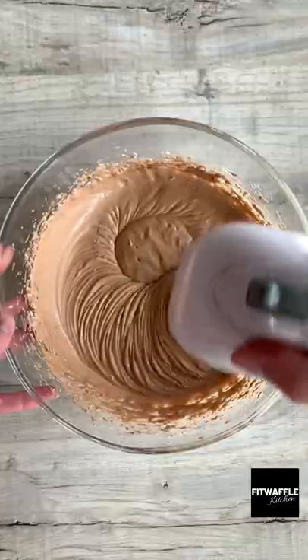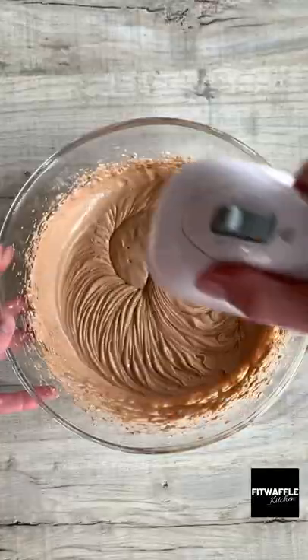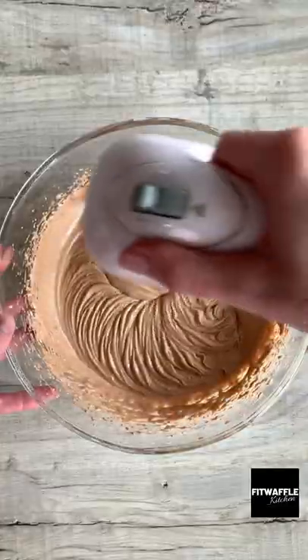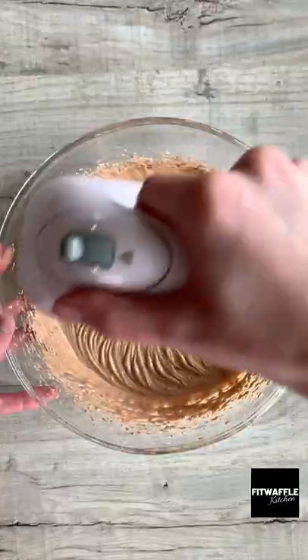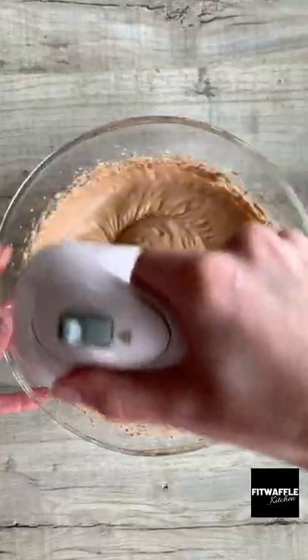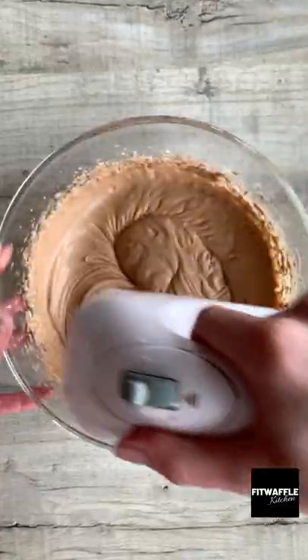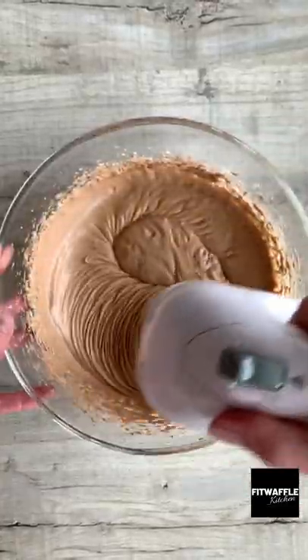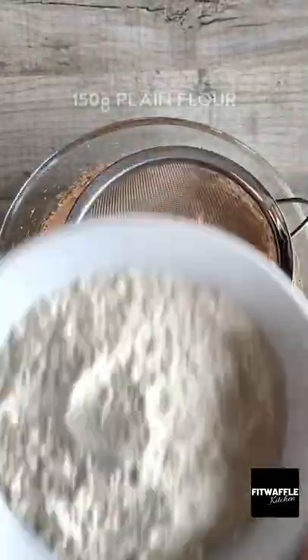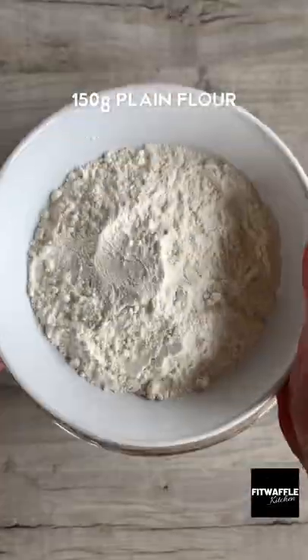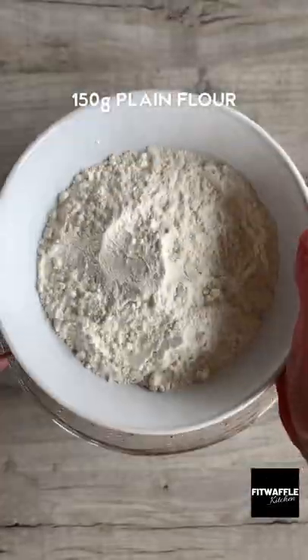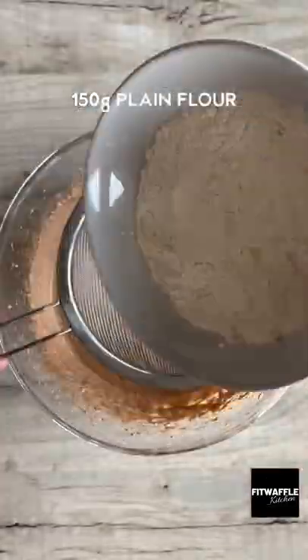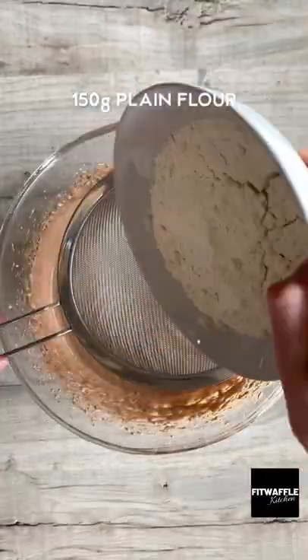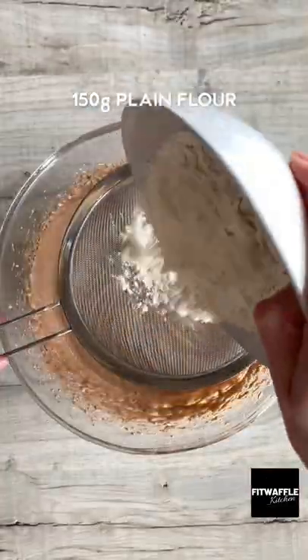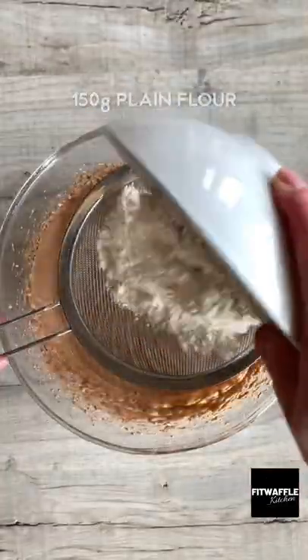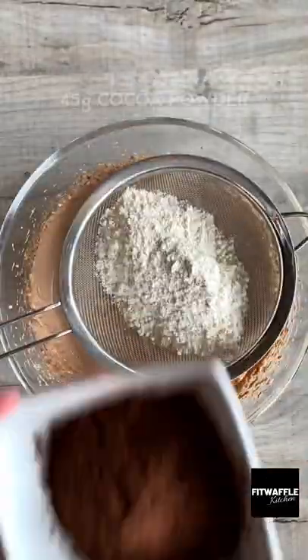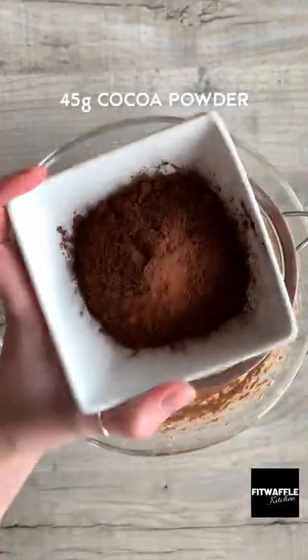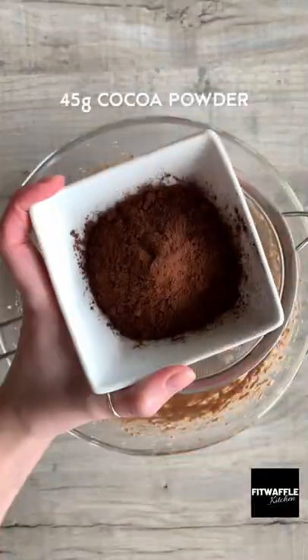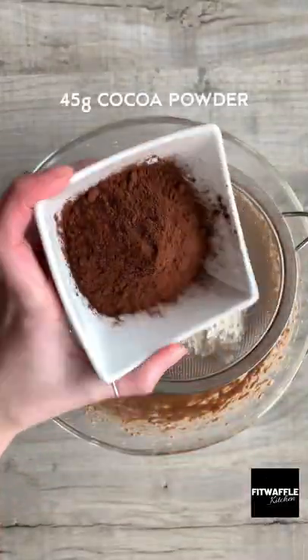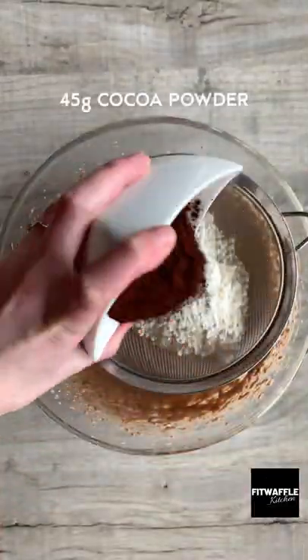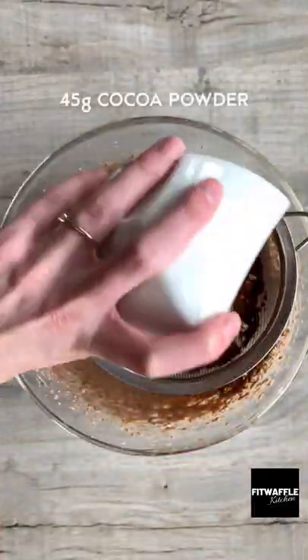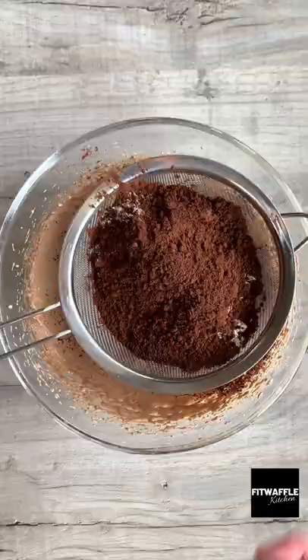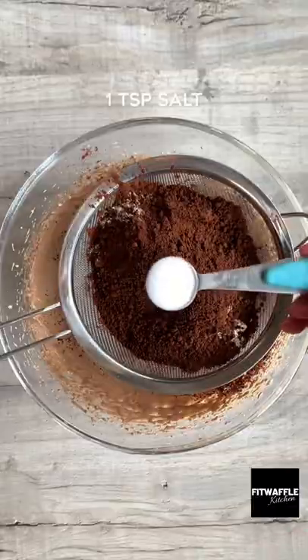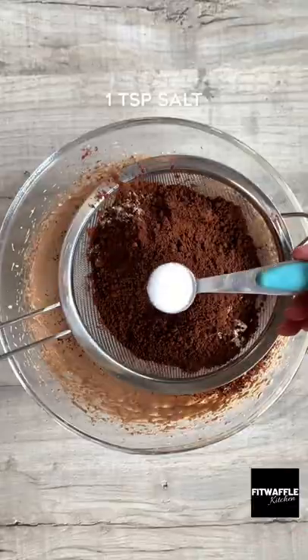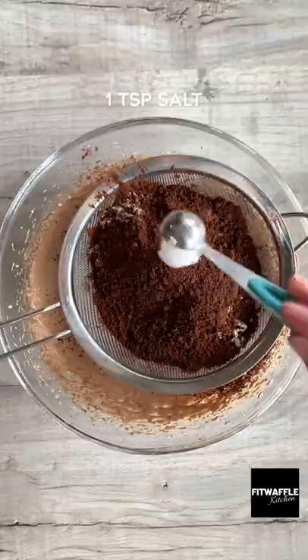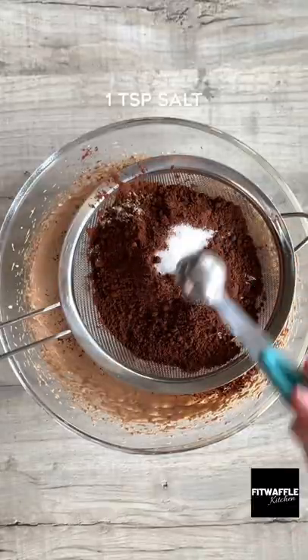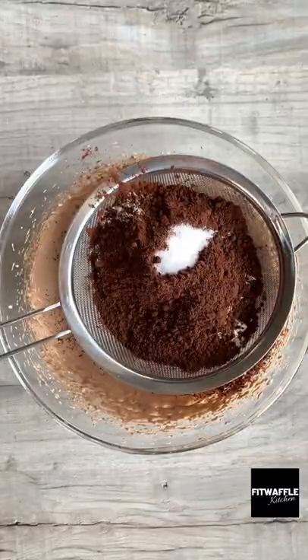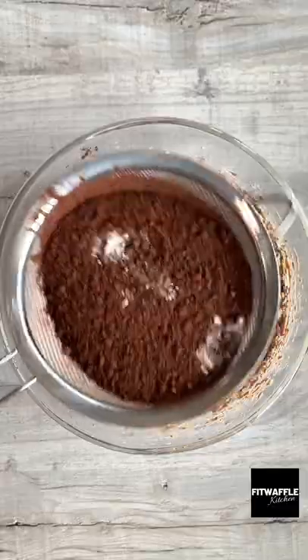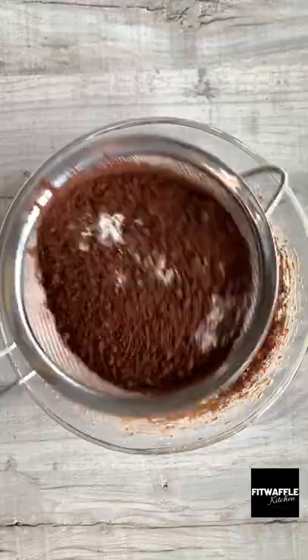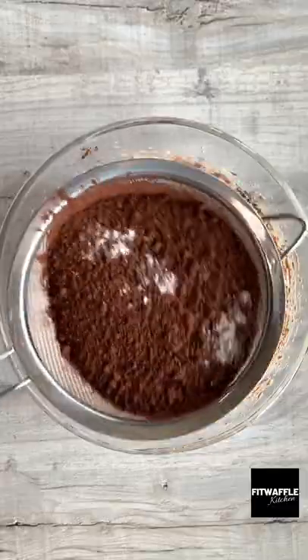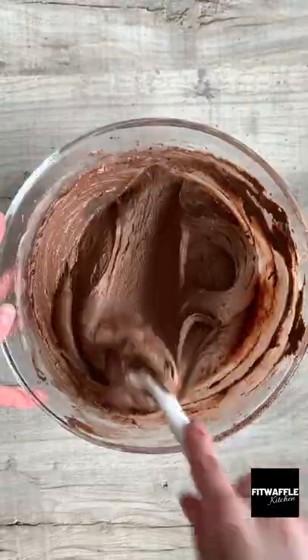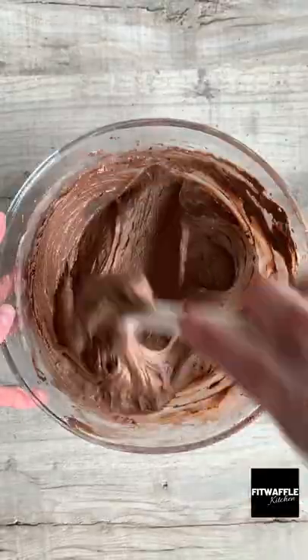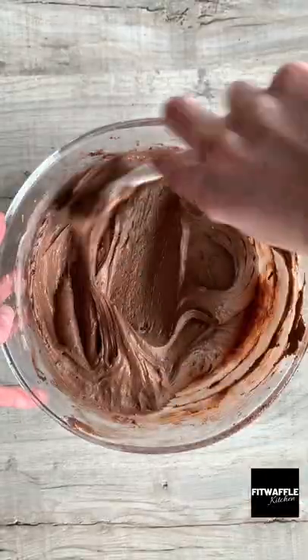Add your melted chocolate and whisk this in. Then sift in plain flour, cocoa powder and salt and fold these into the mix.